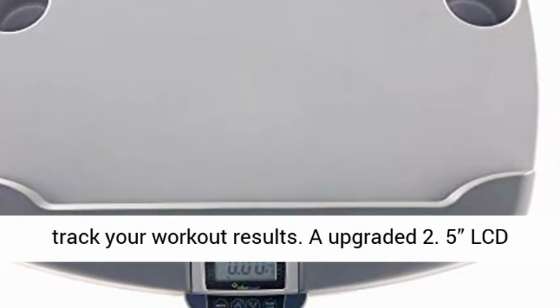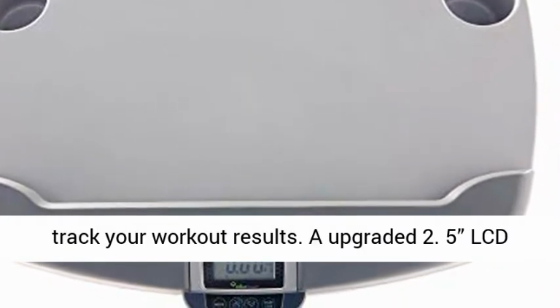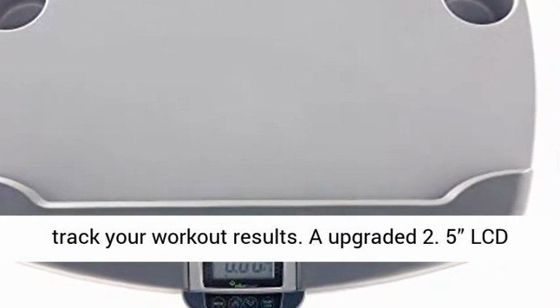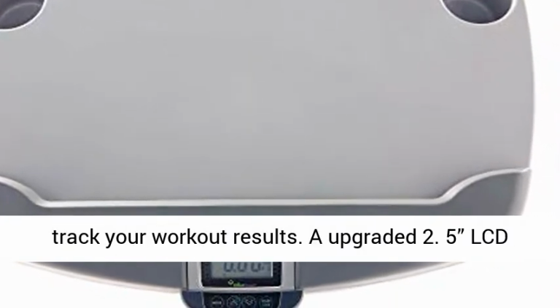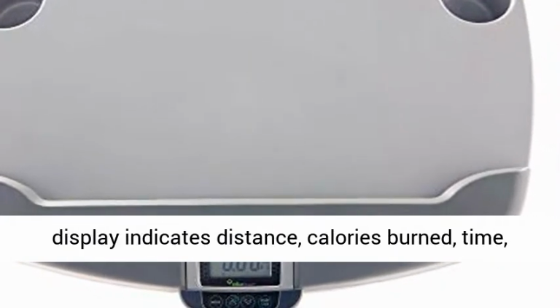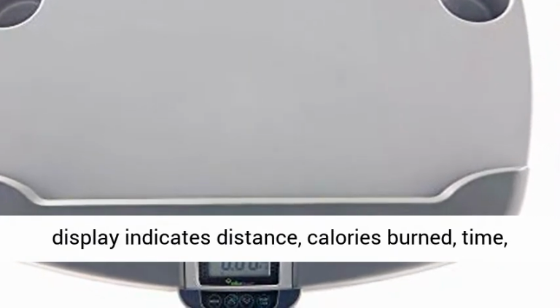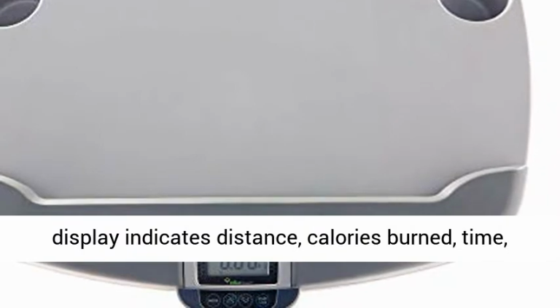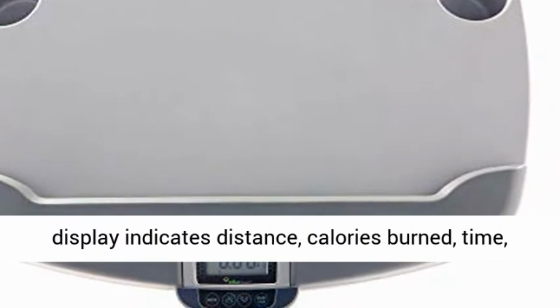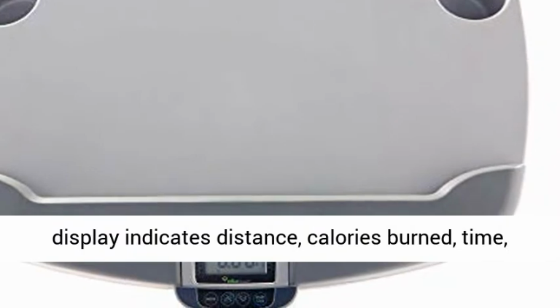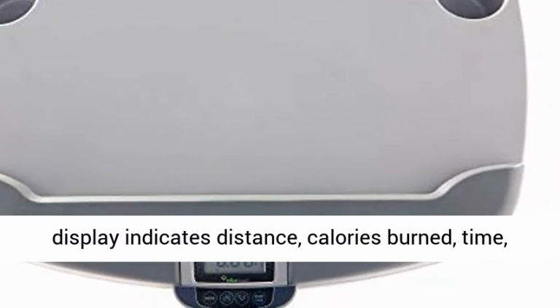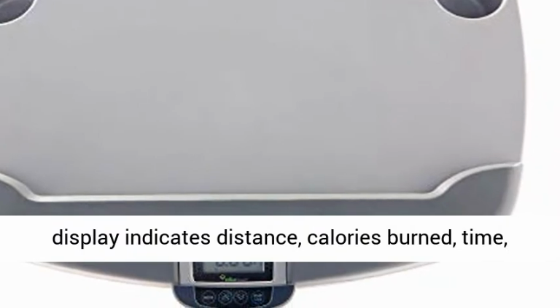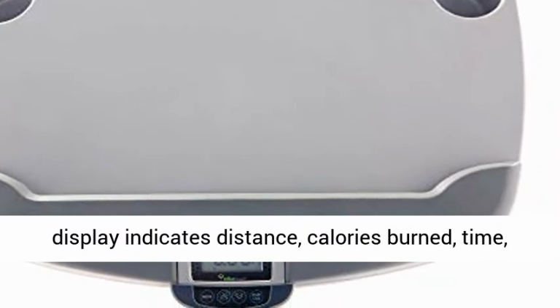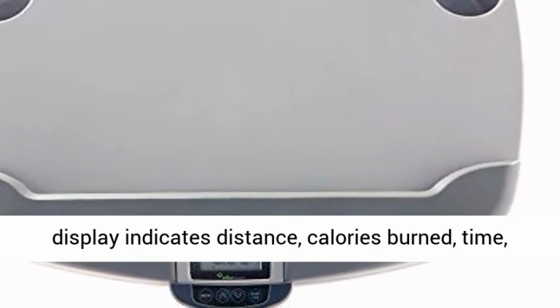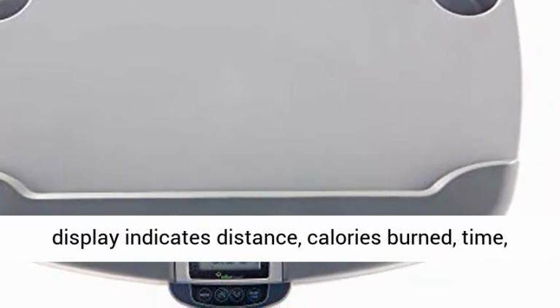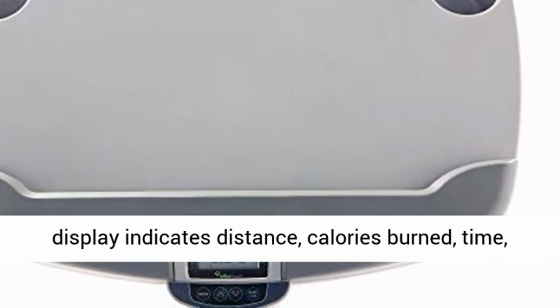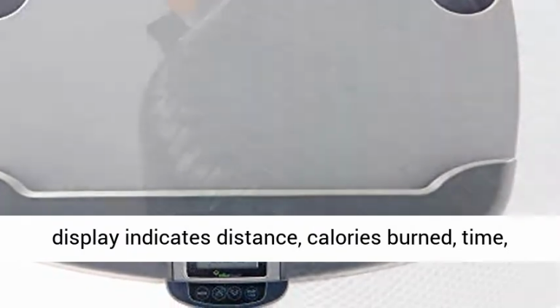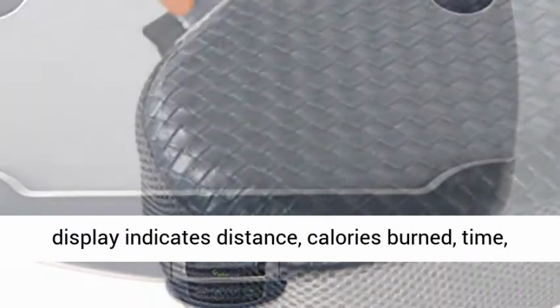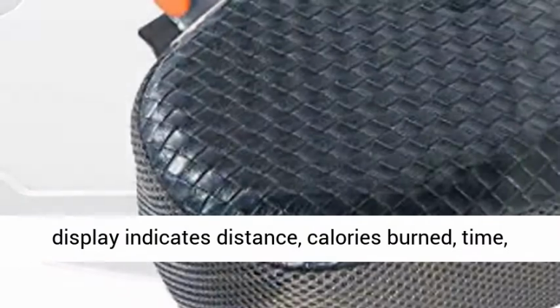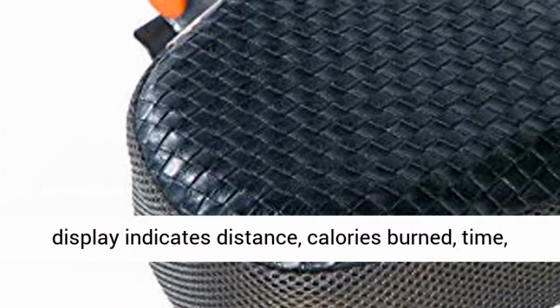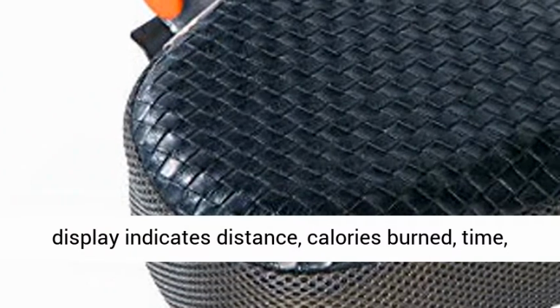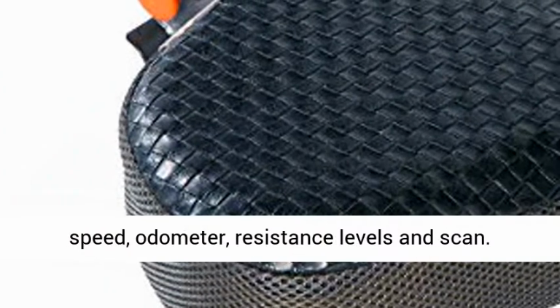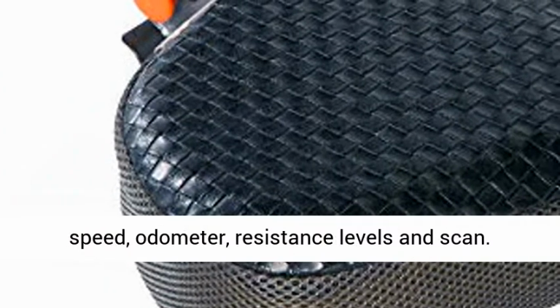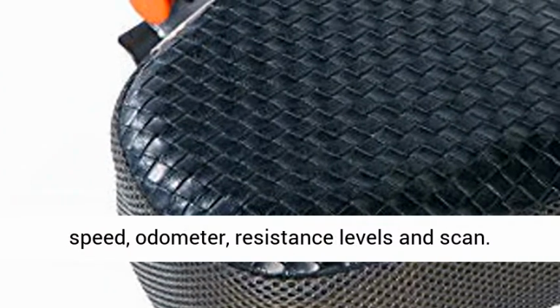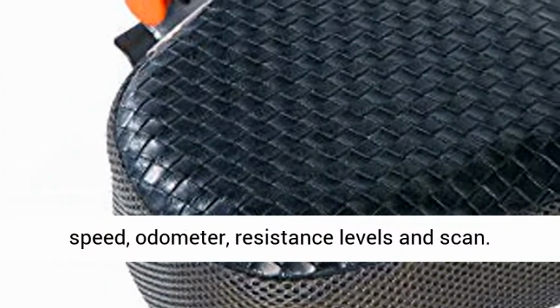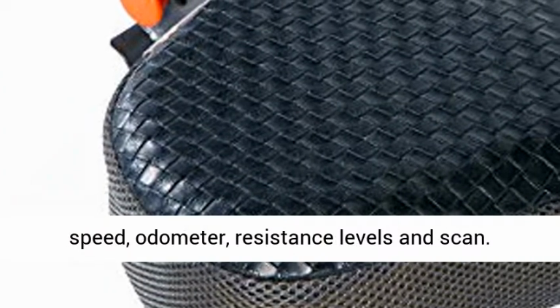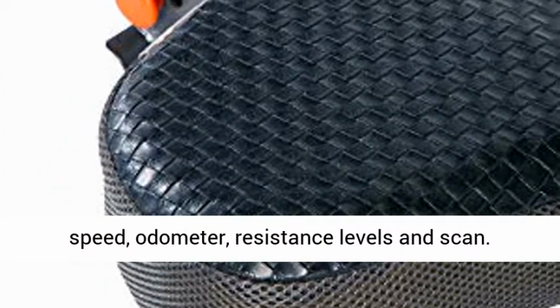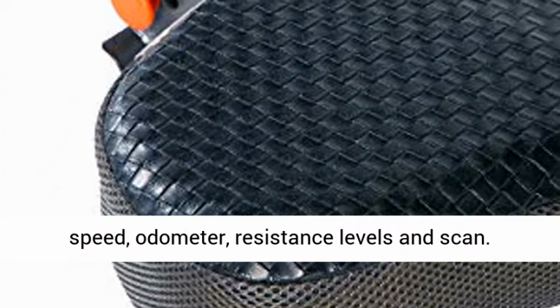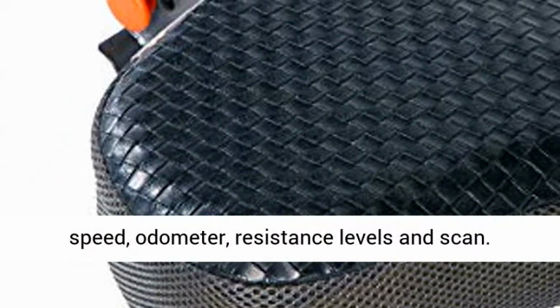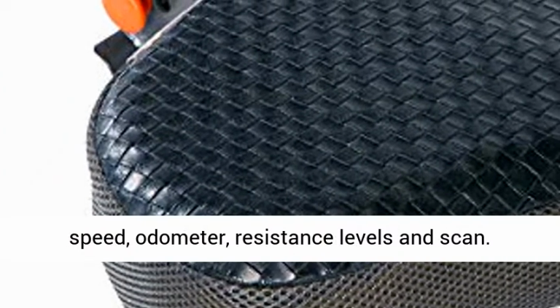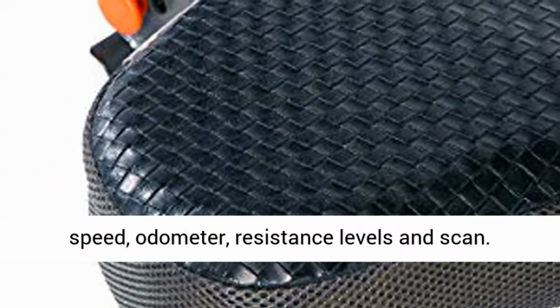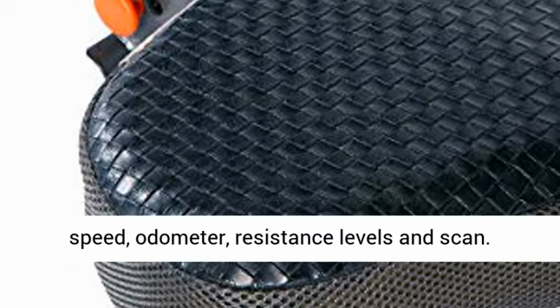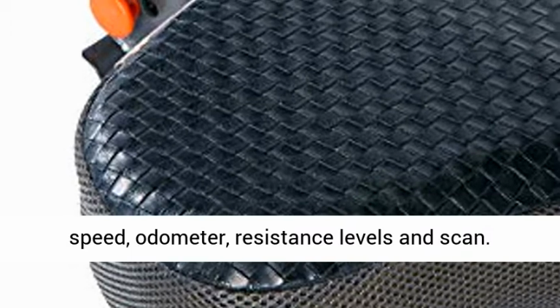5 LCD Display indicates Distance, Calories Burned, Time, Speed, Odometer, Resistance Levels, and Scan.